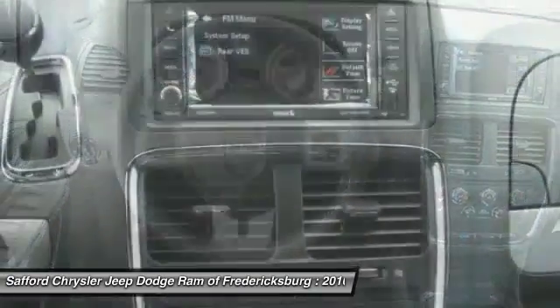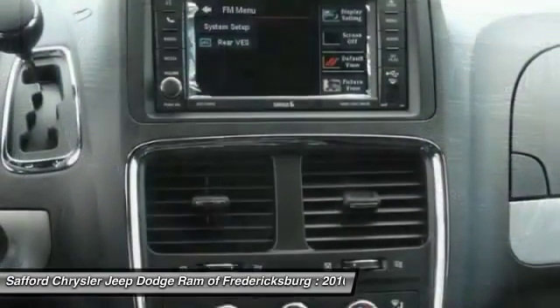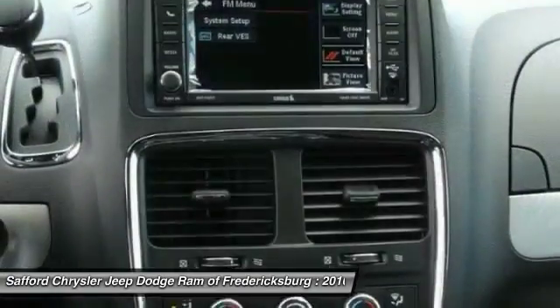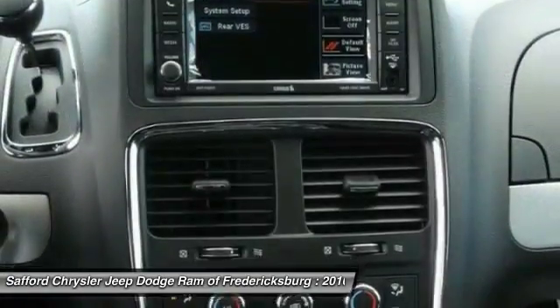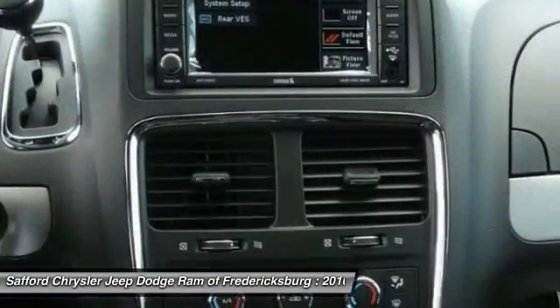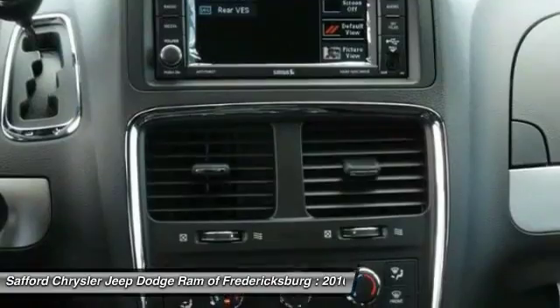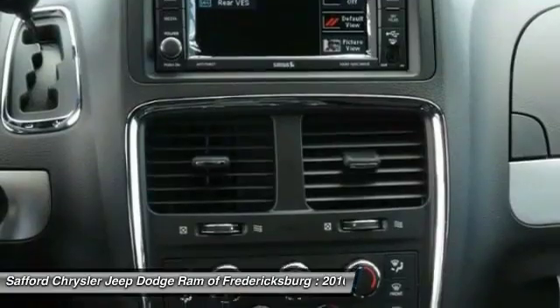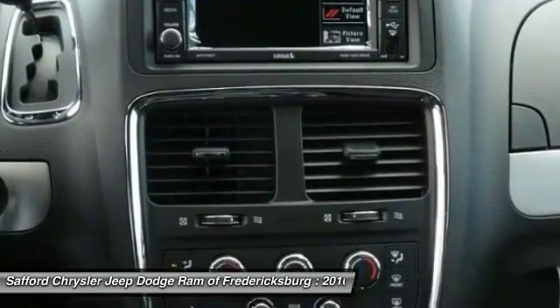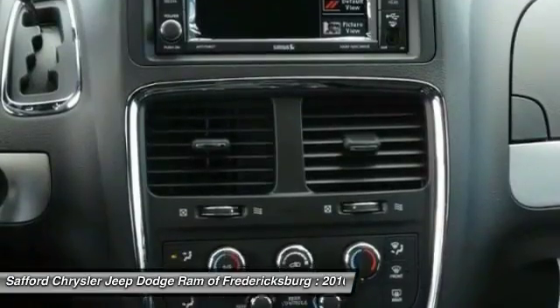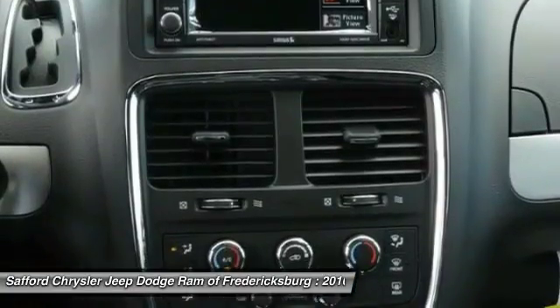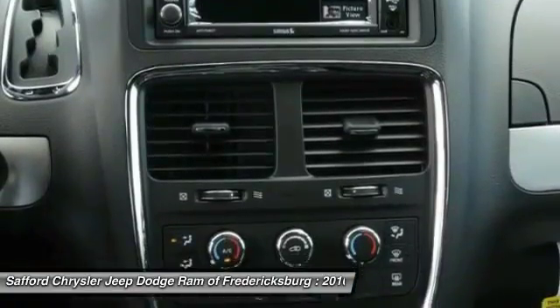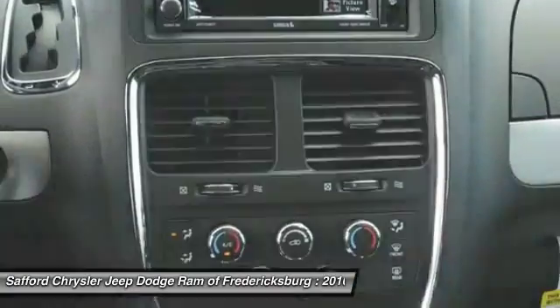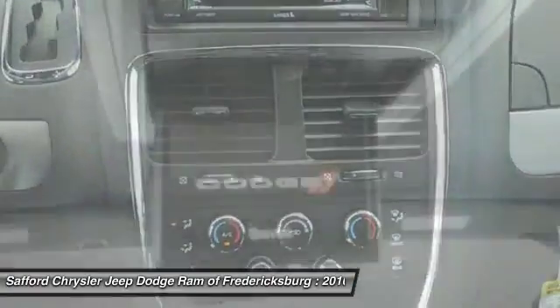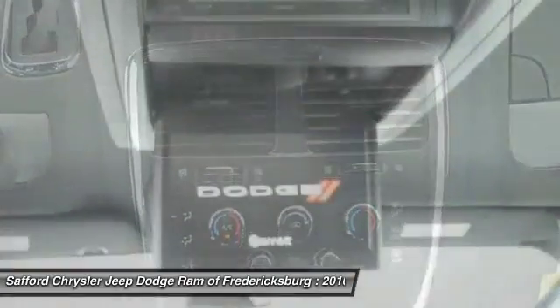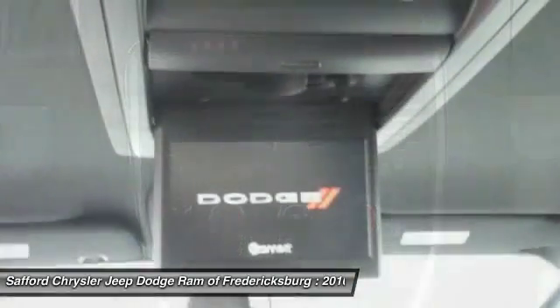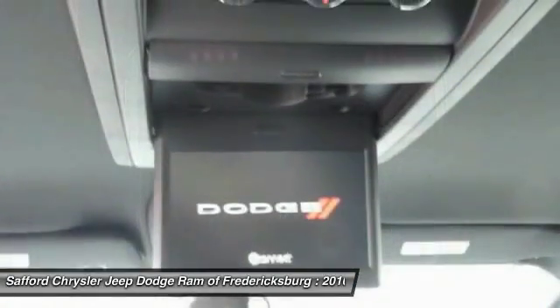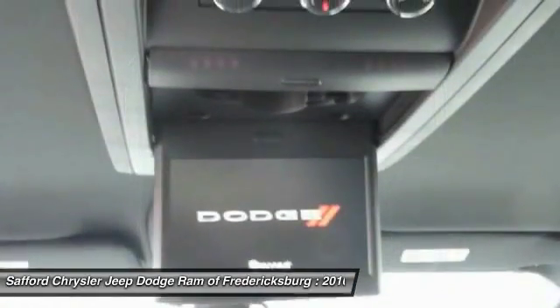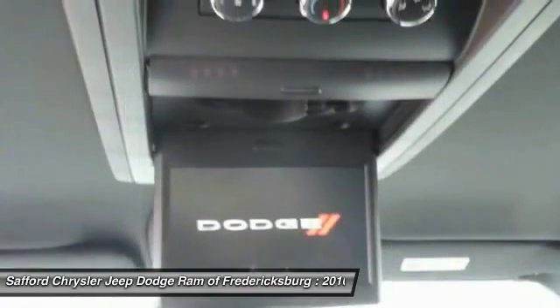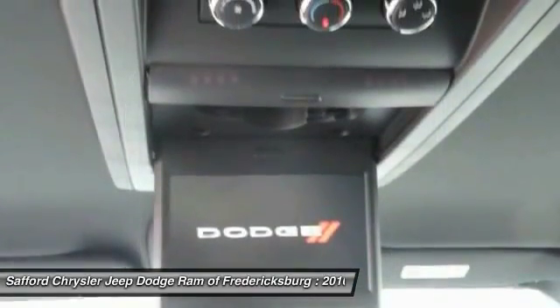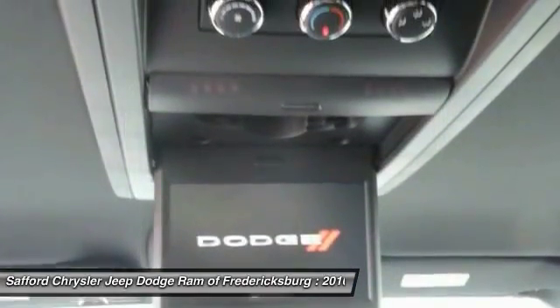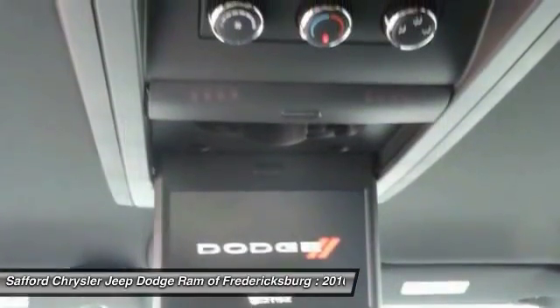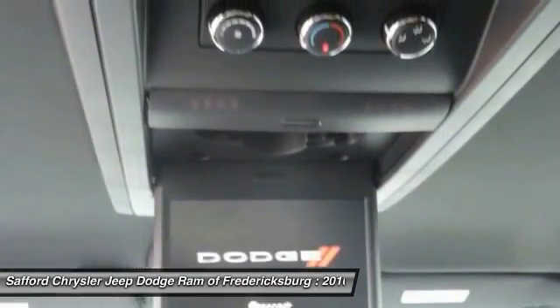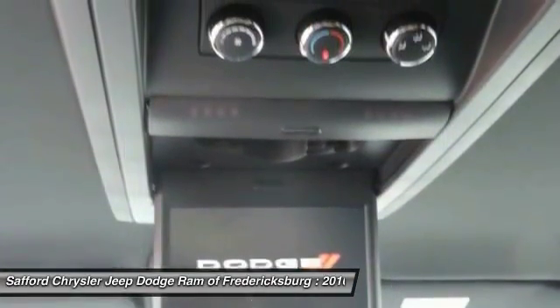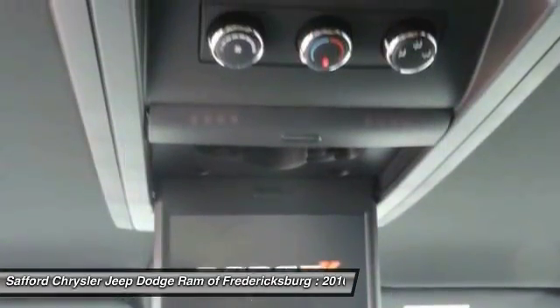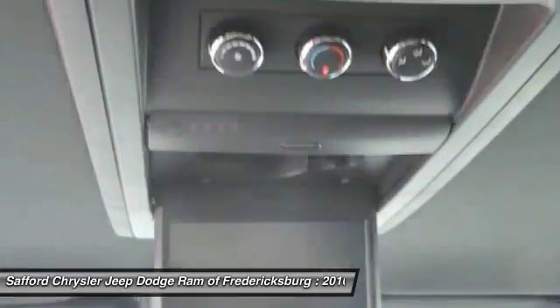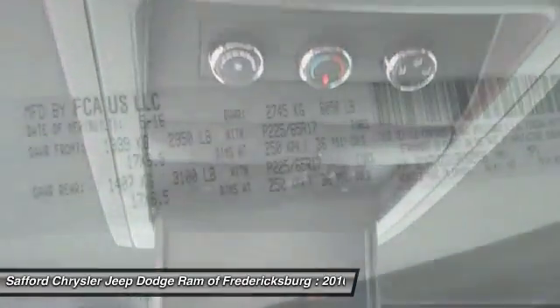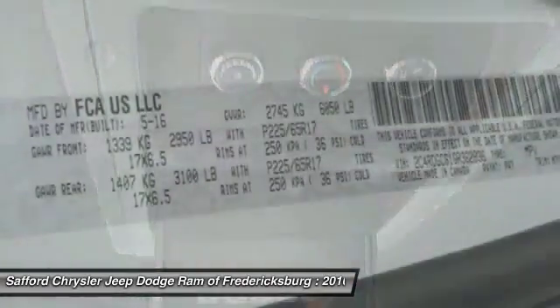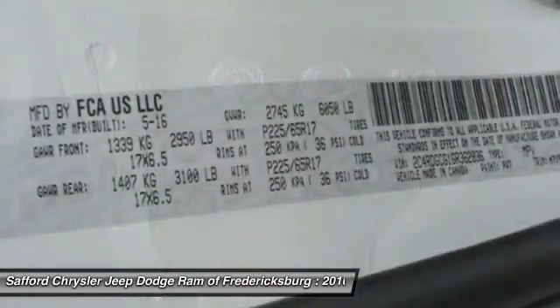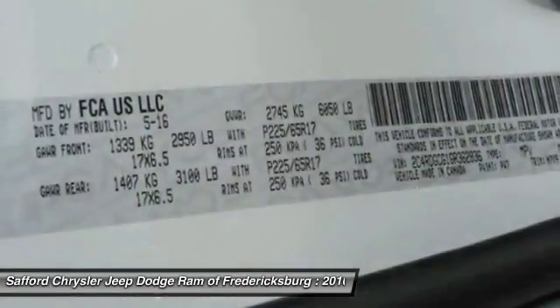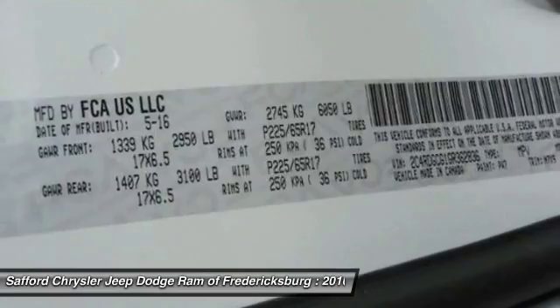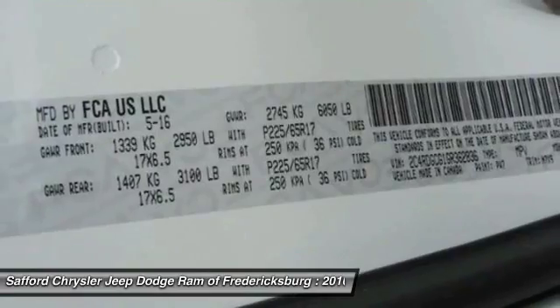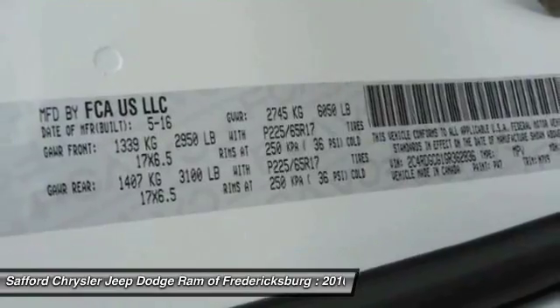This vehicle offers reliability and good looks at a great price. So come in and take a test ride today.